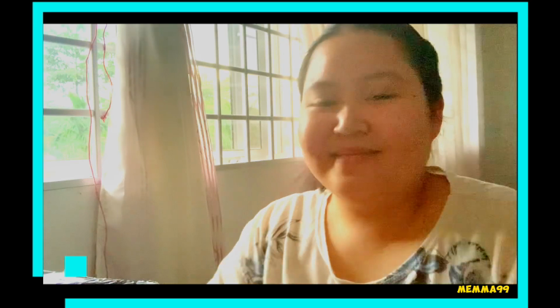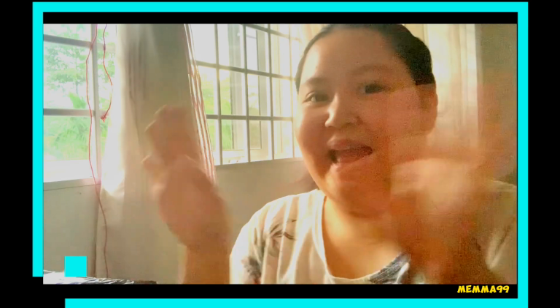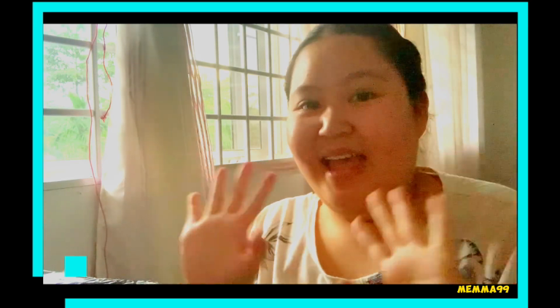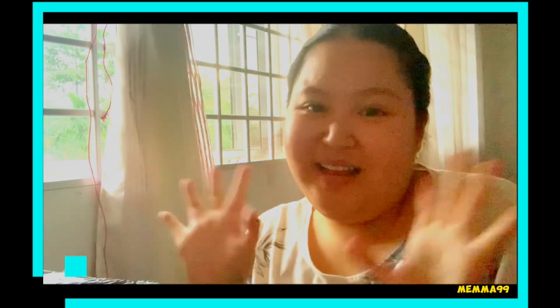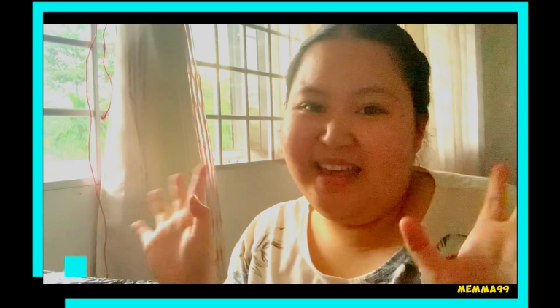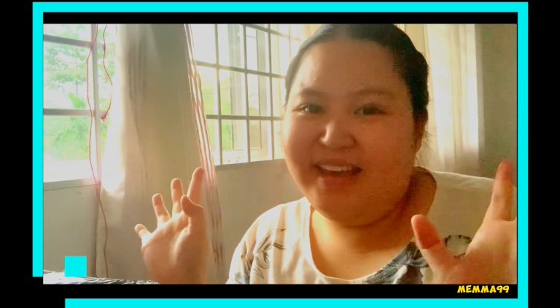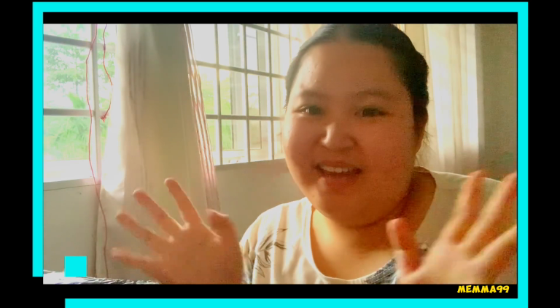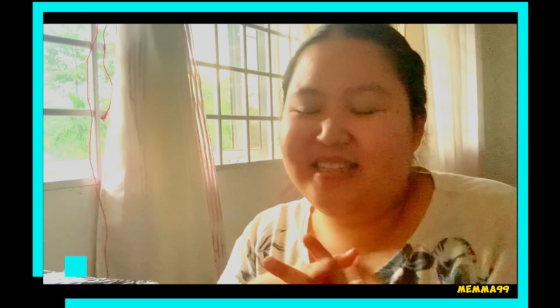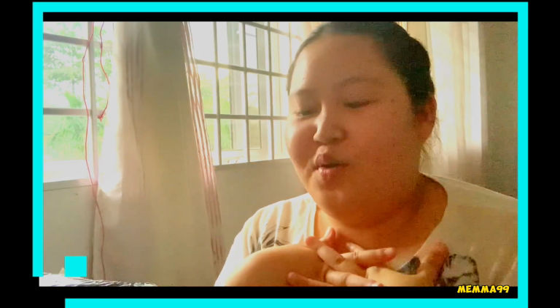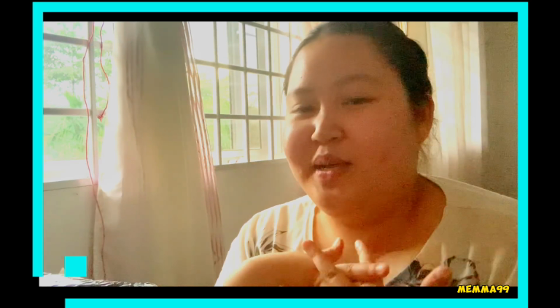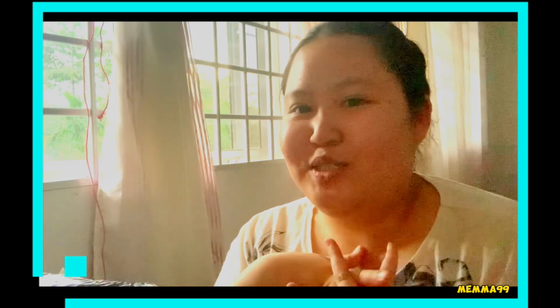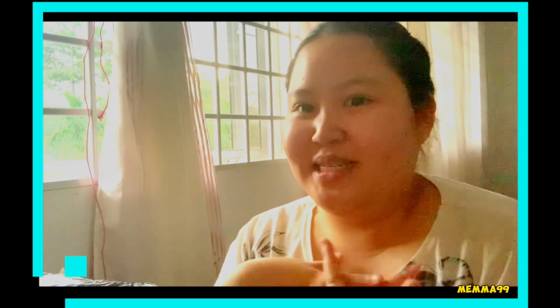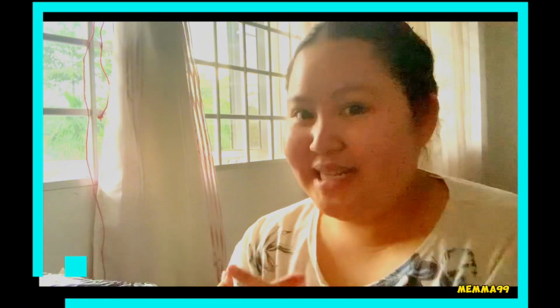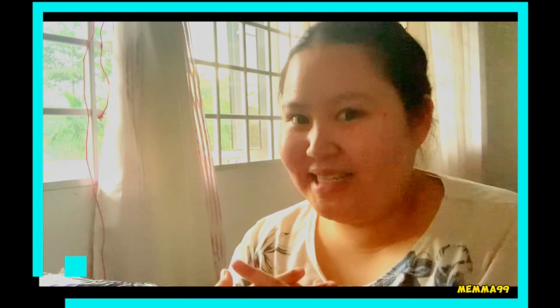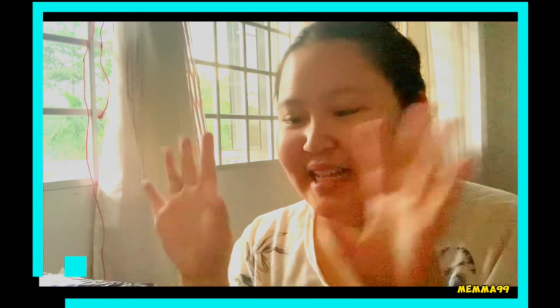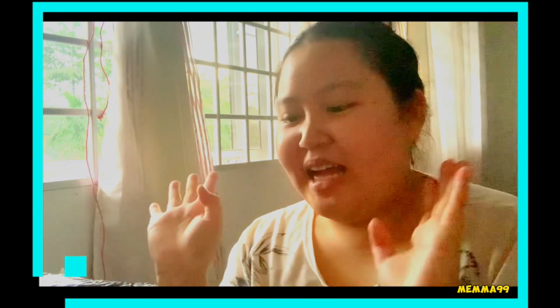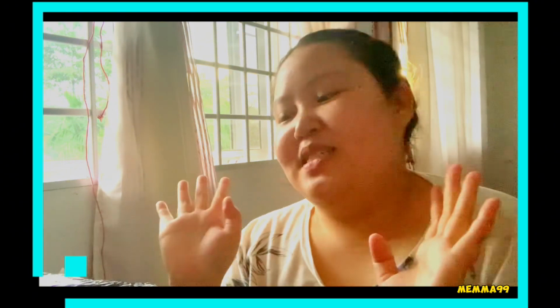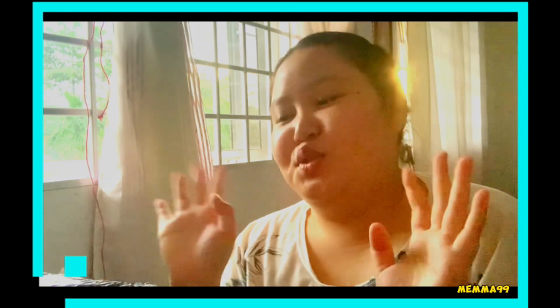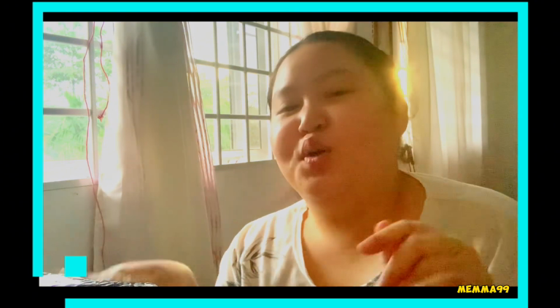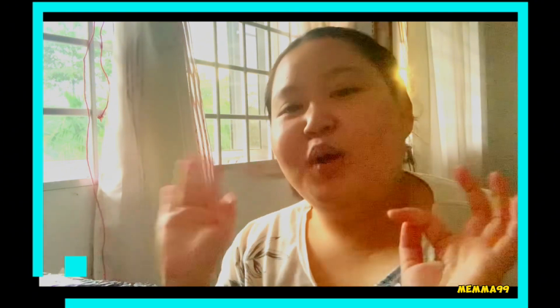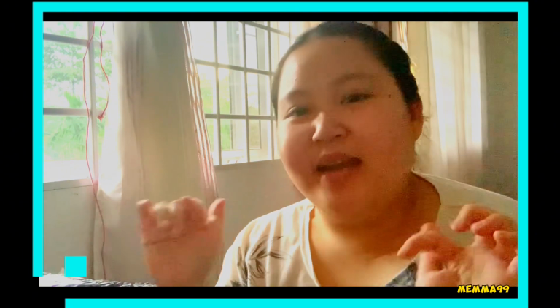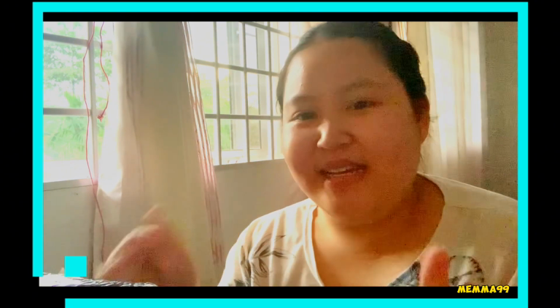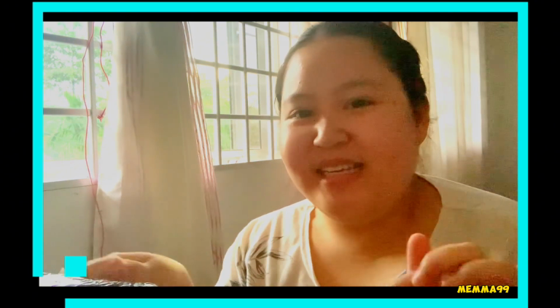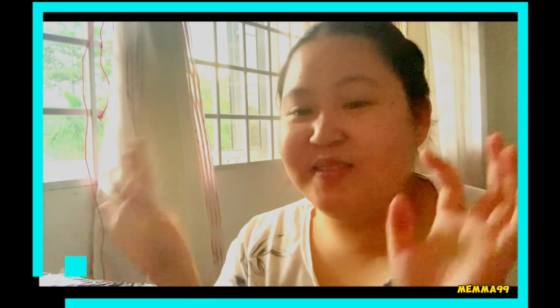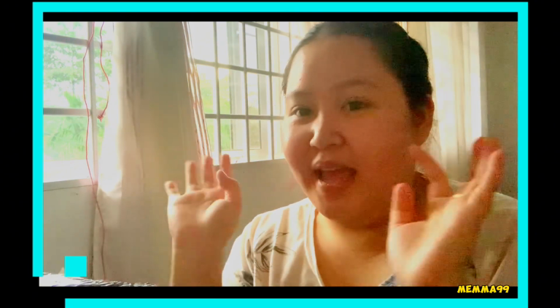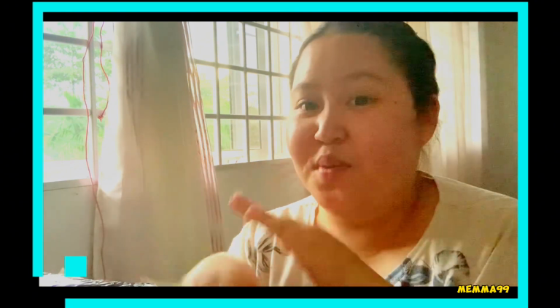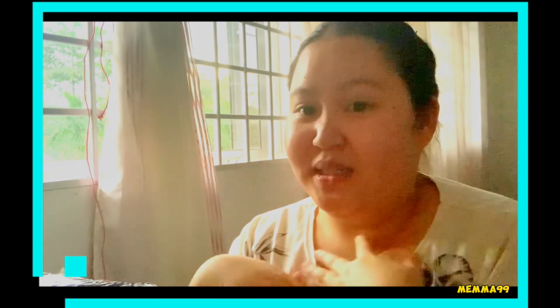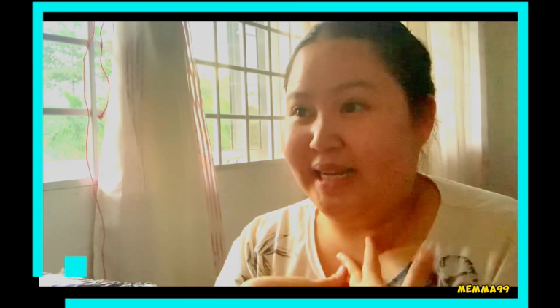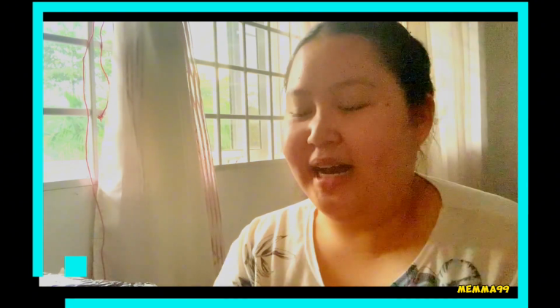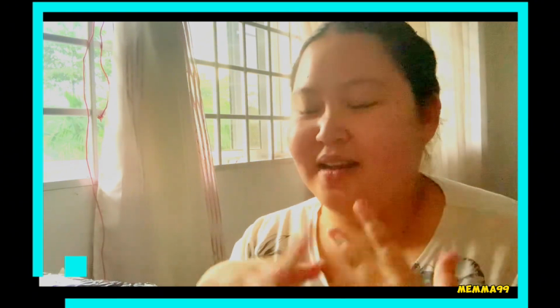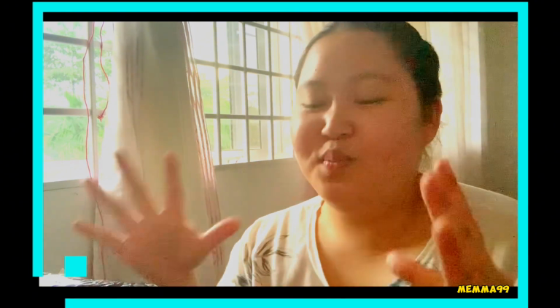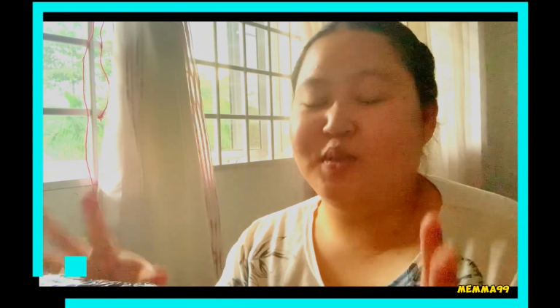Hello guys! Welcome back to my channel! So, how are you? It's my unboxing.